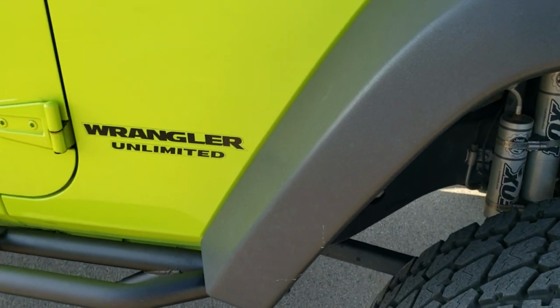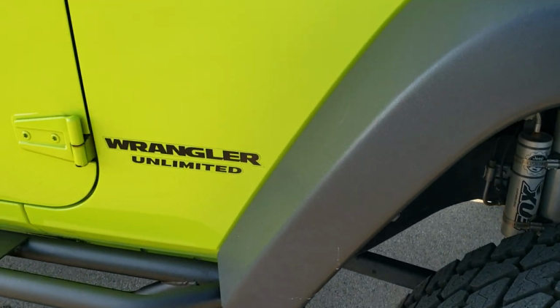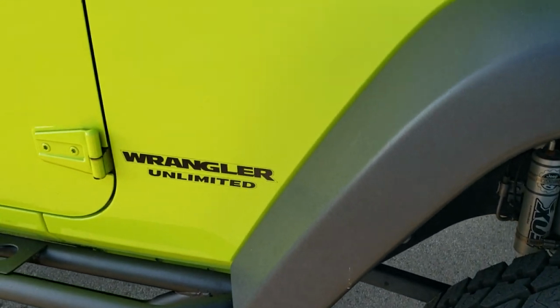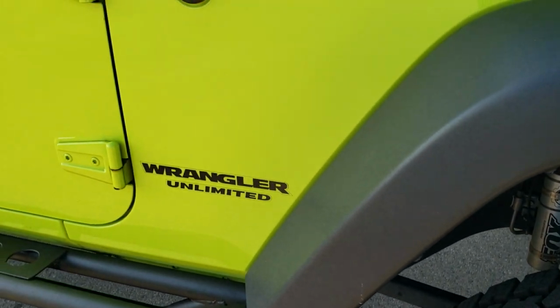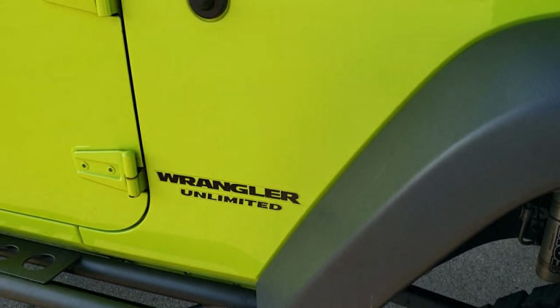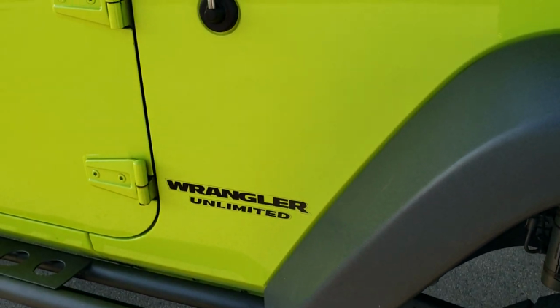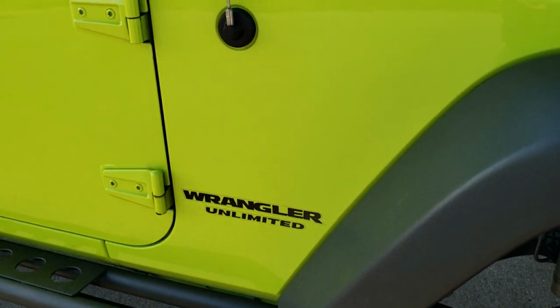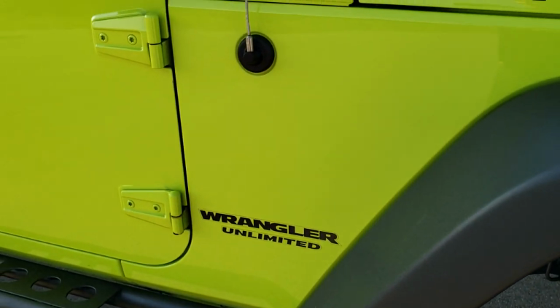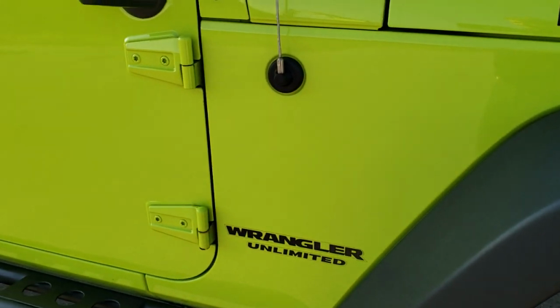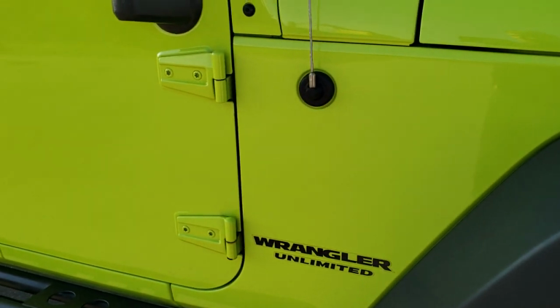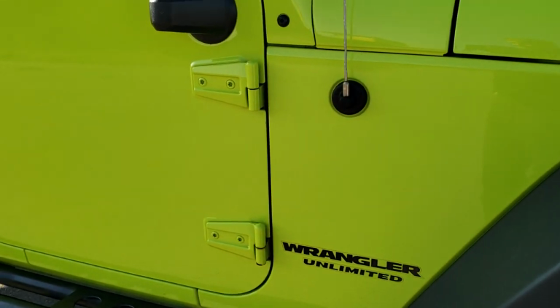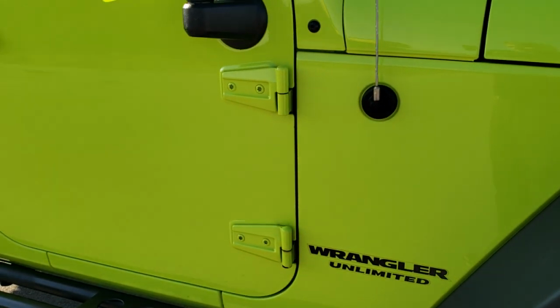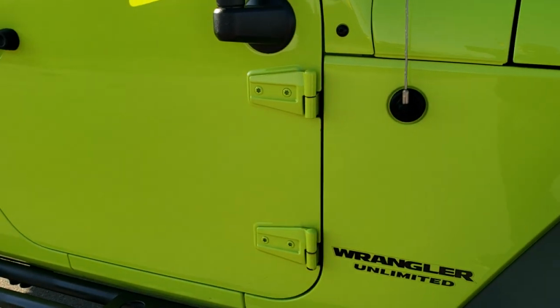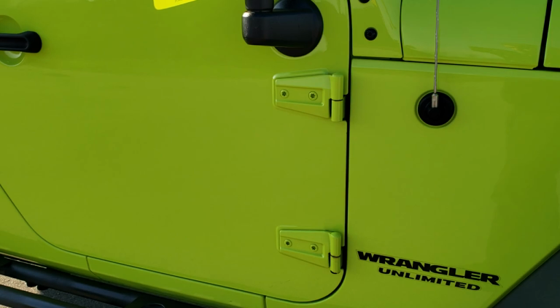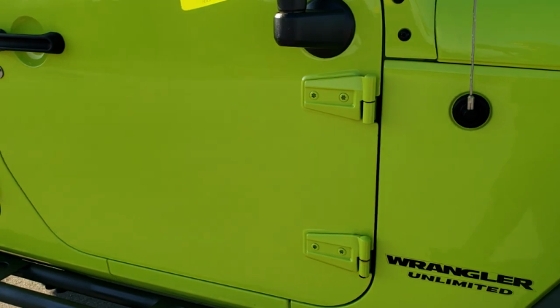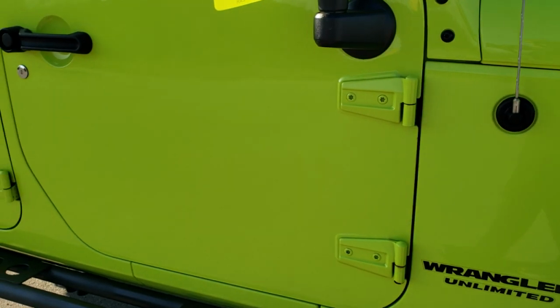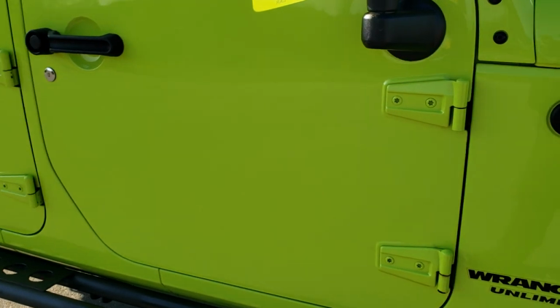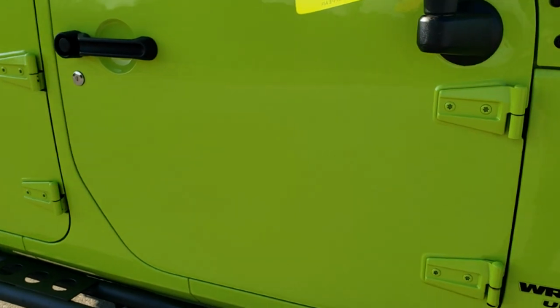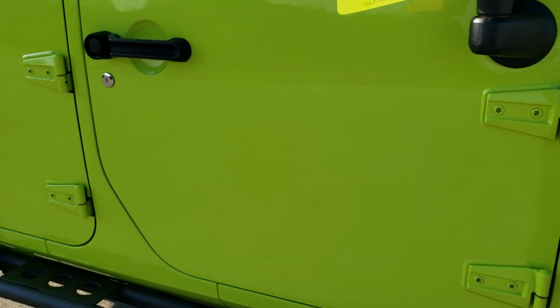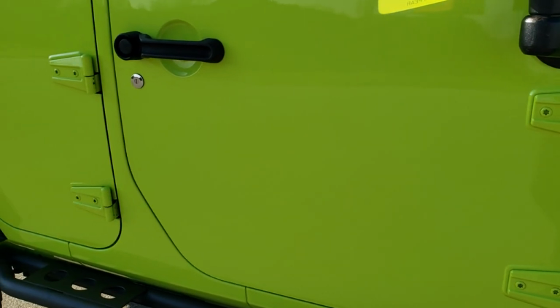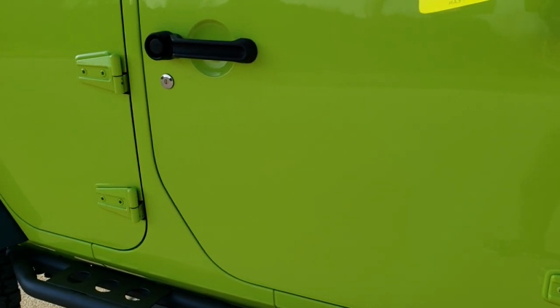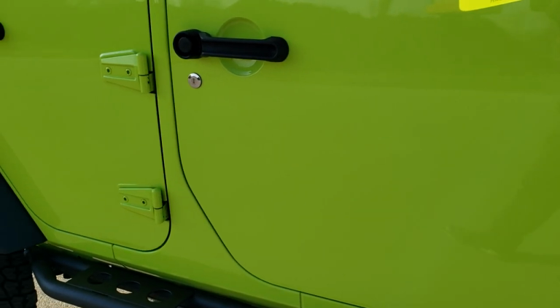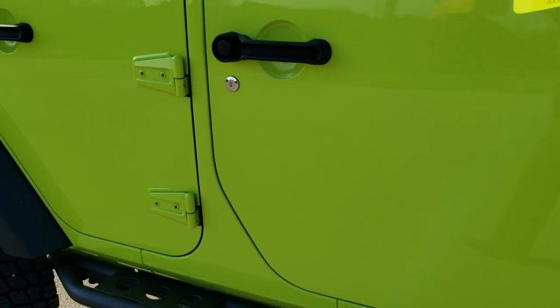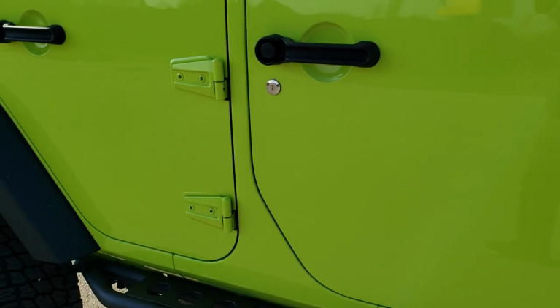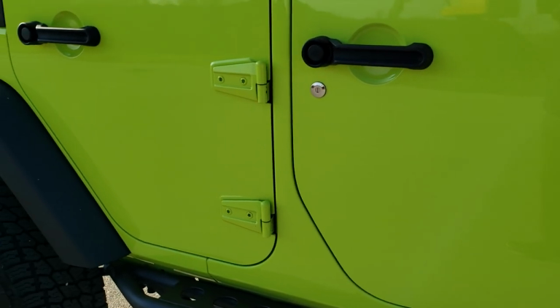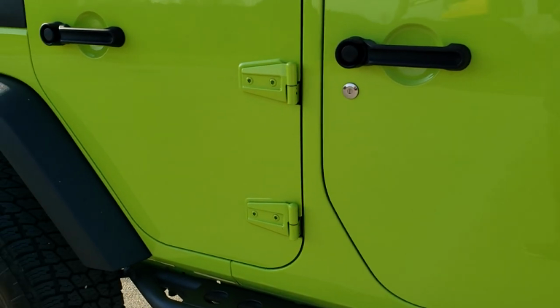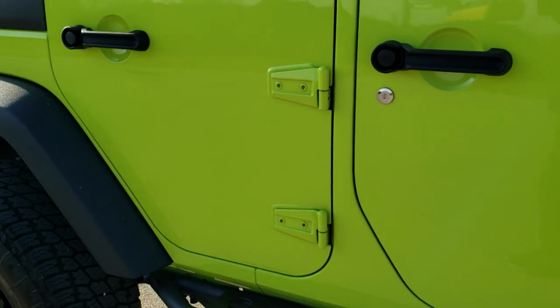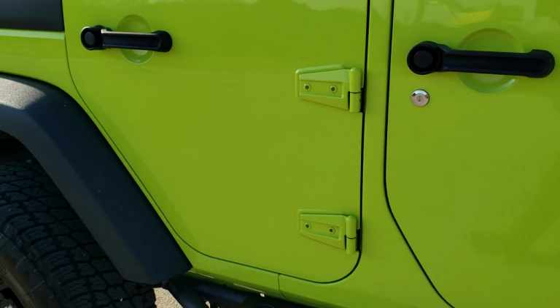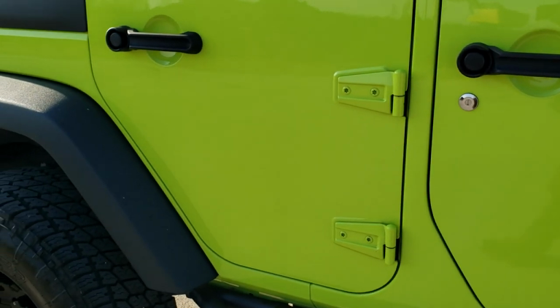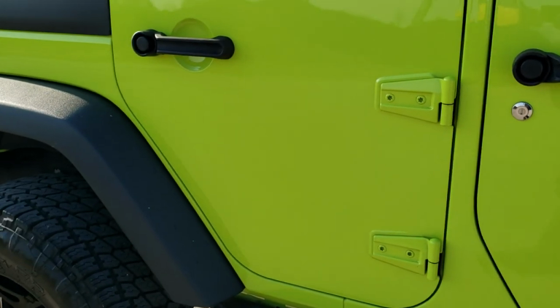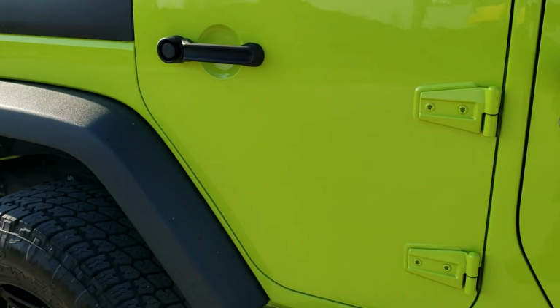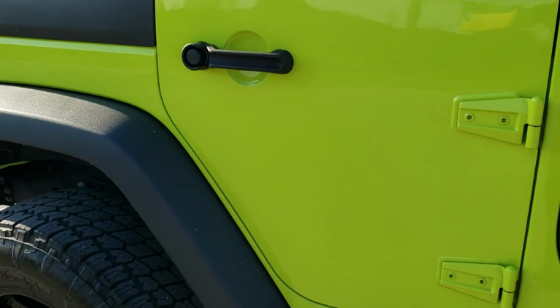As you go down this side of the Jeep, take note of how clean the body is, how reflective and mirror-like that paint is.